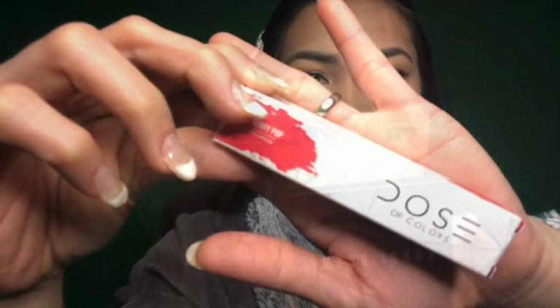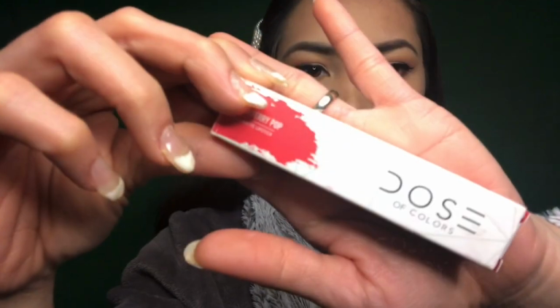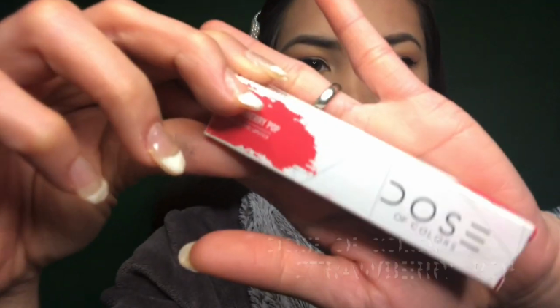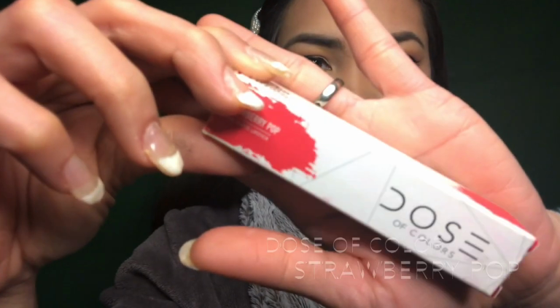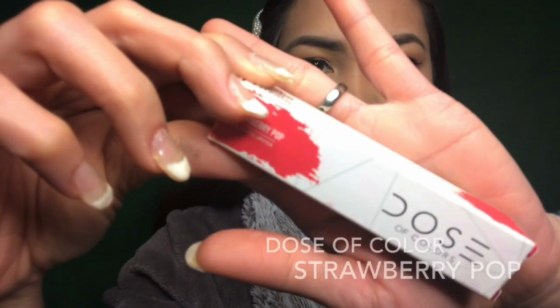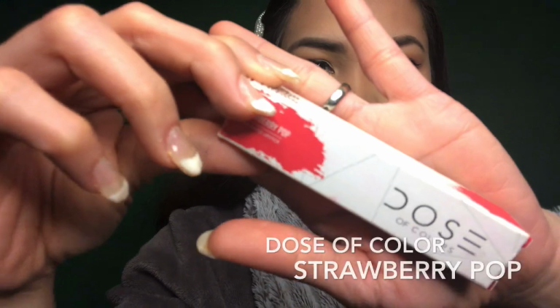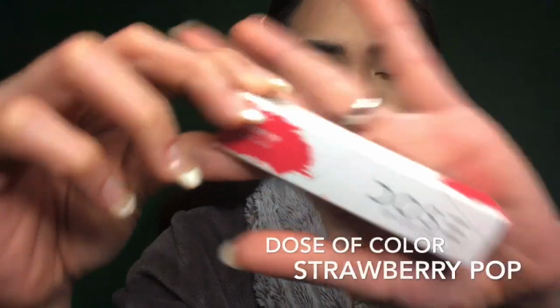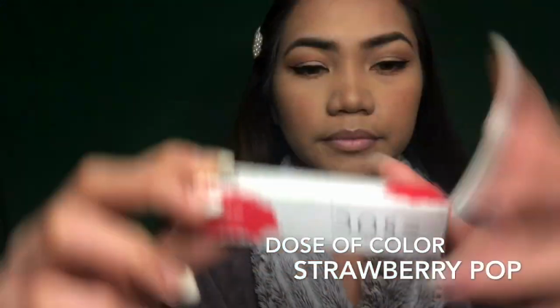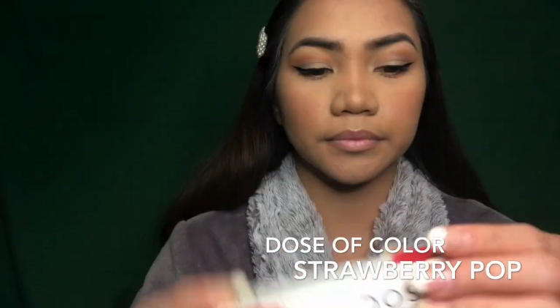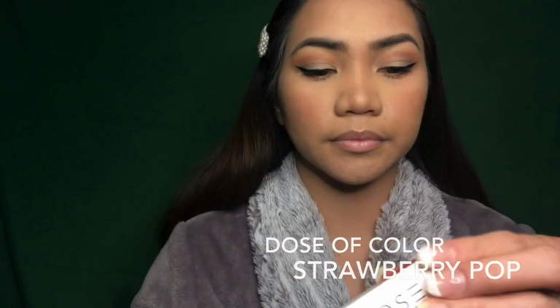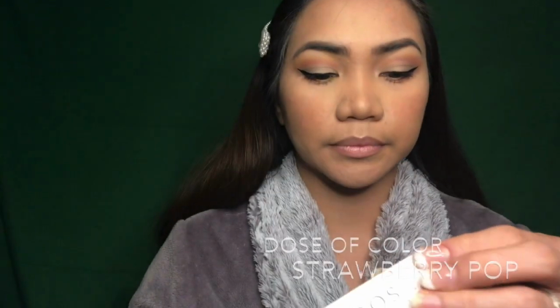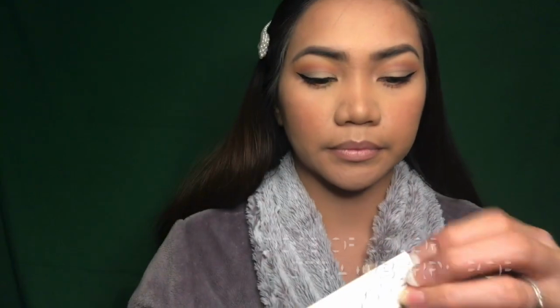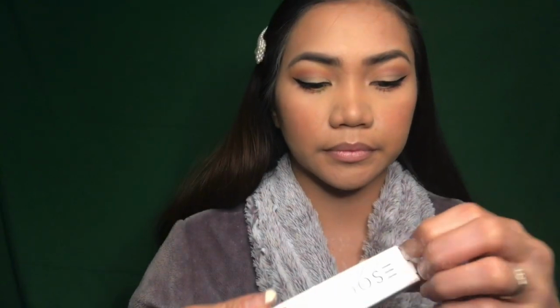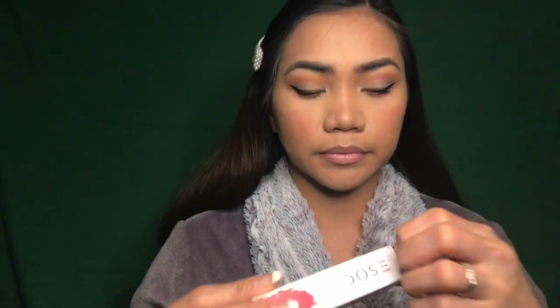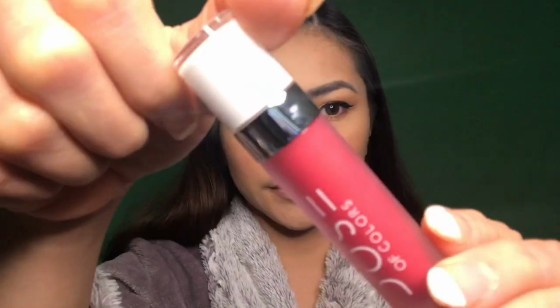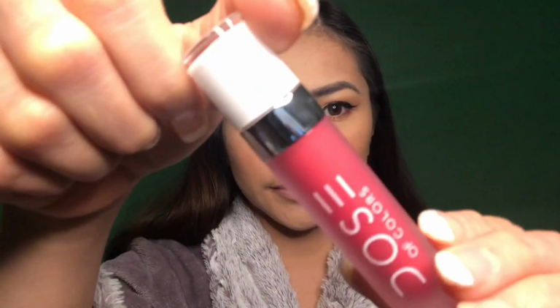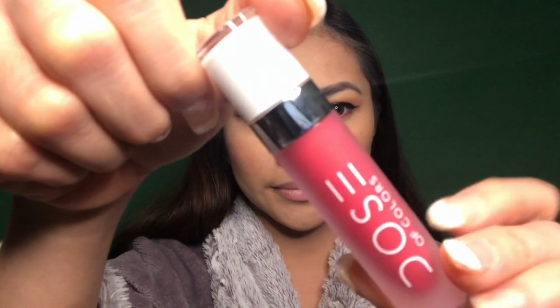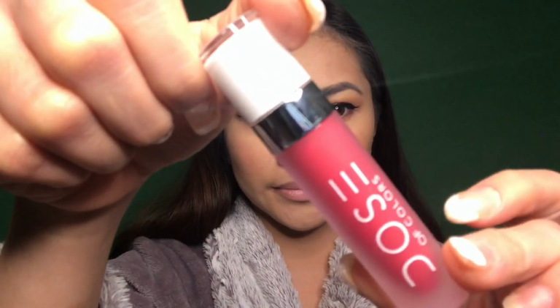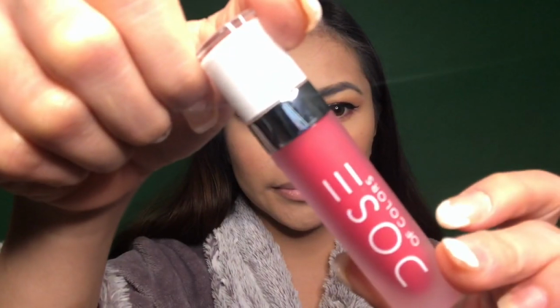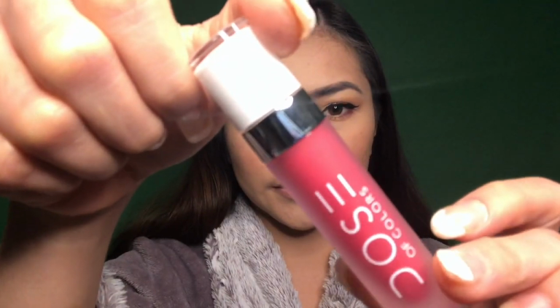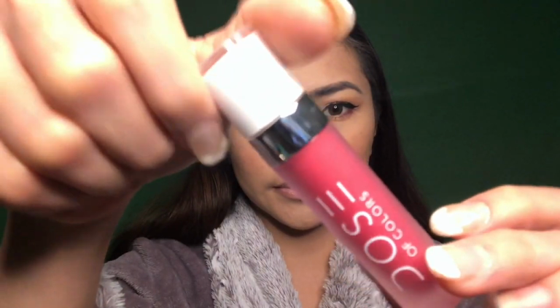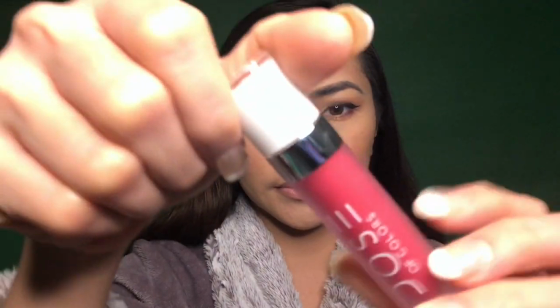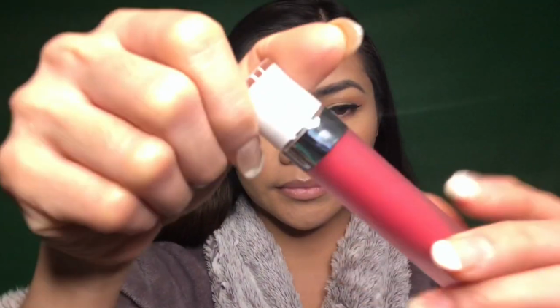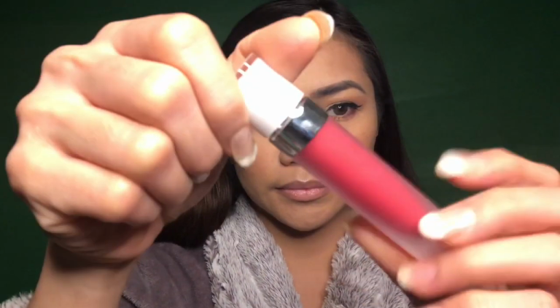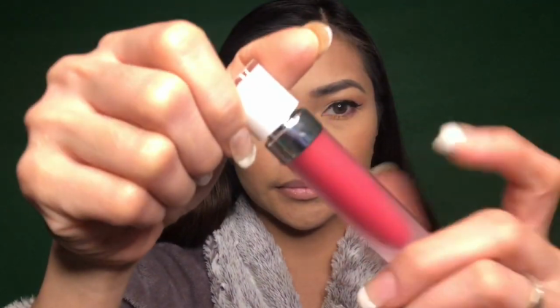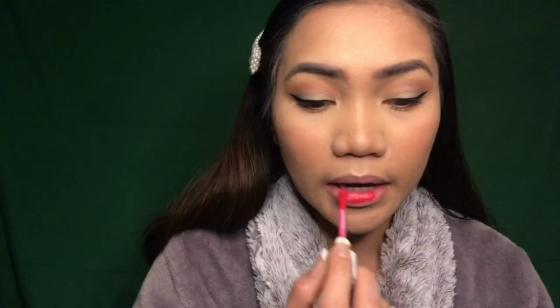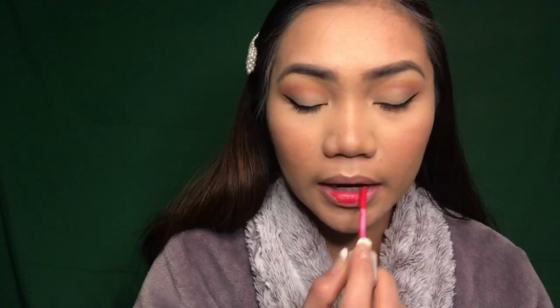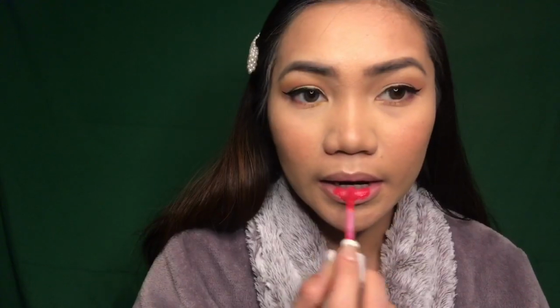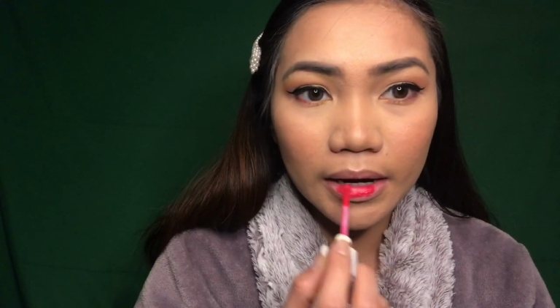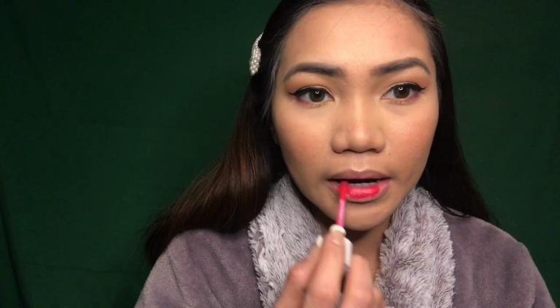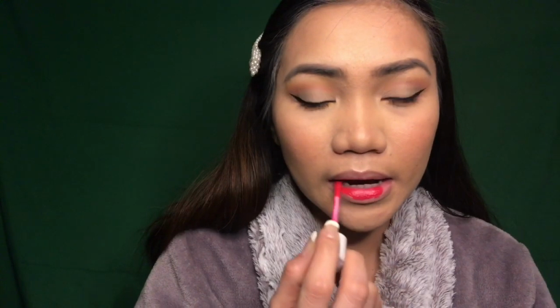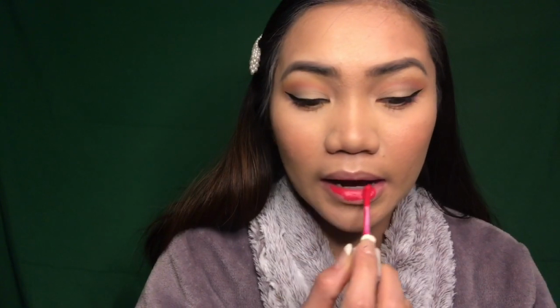For my lips, I'm going to use this Dose of Color in pink strawberry shade.